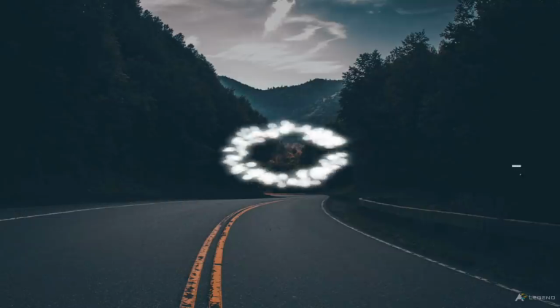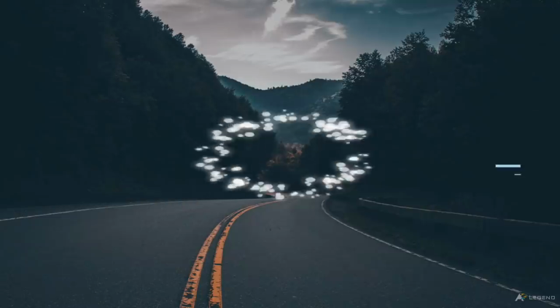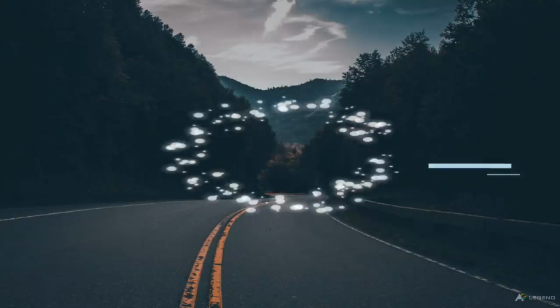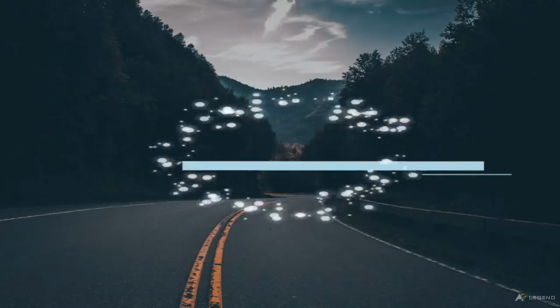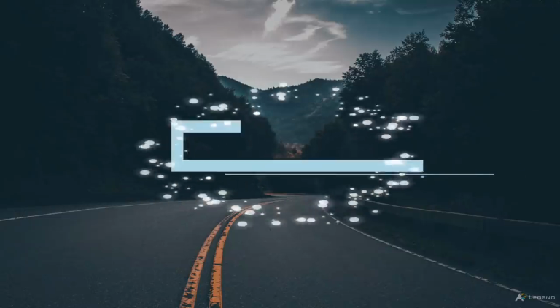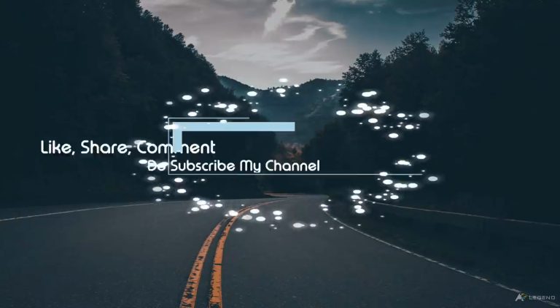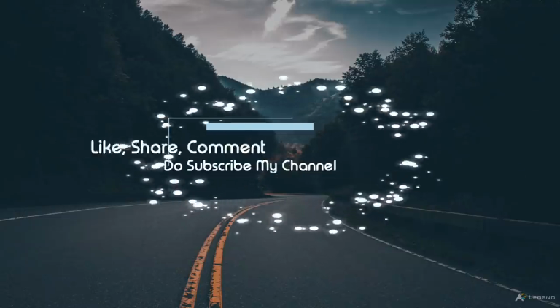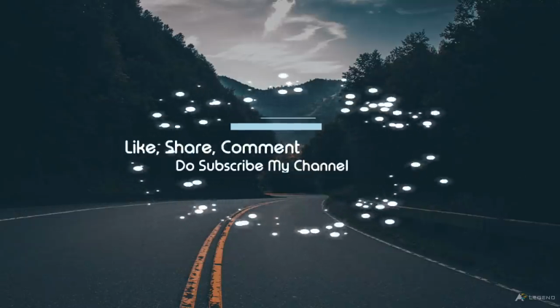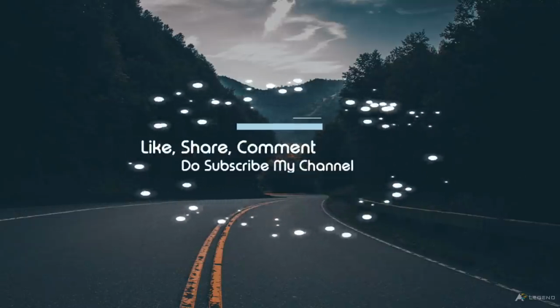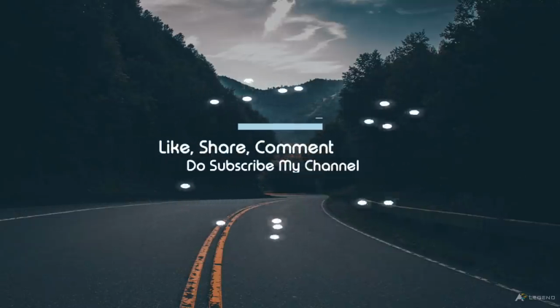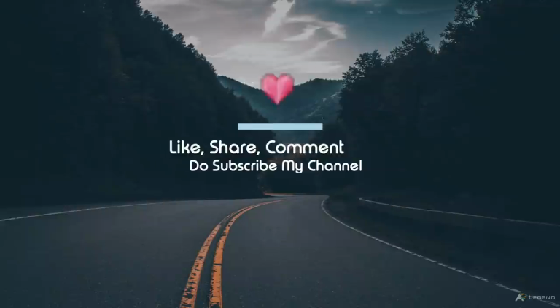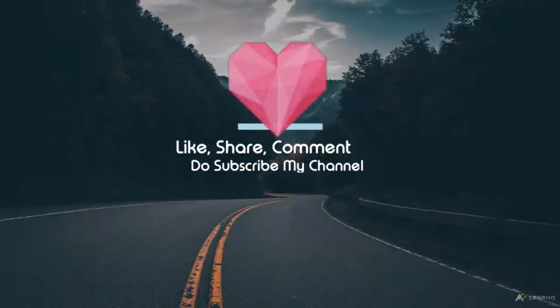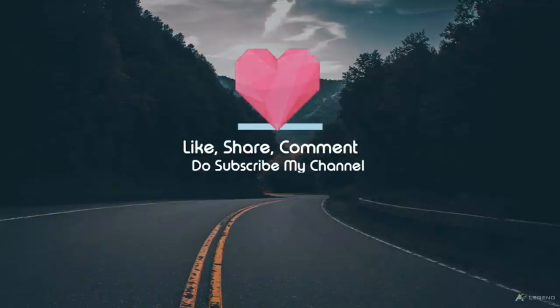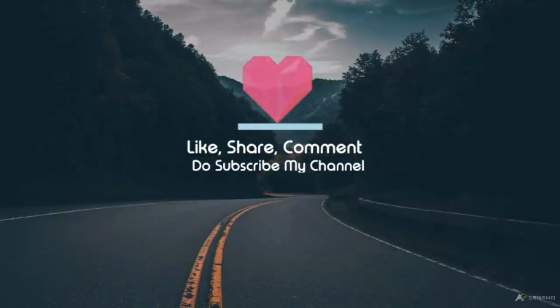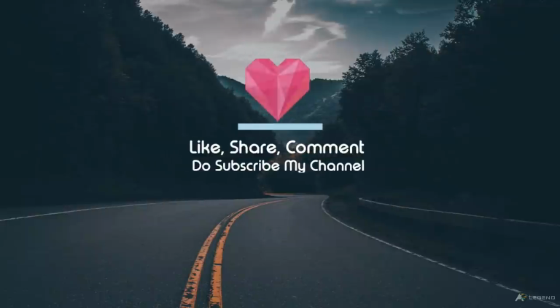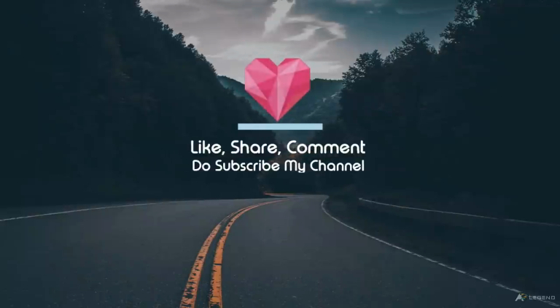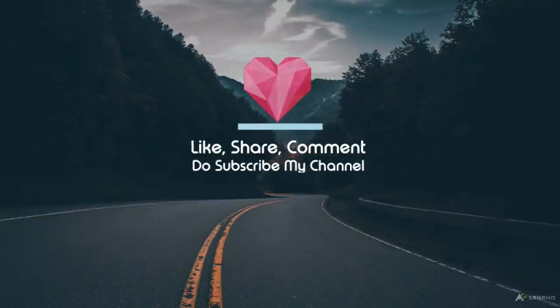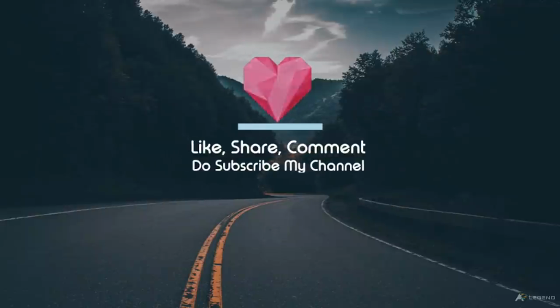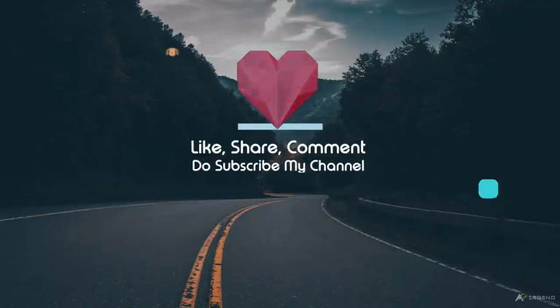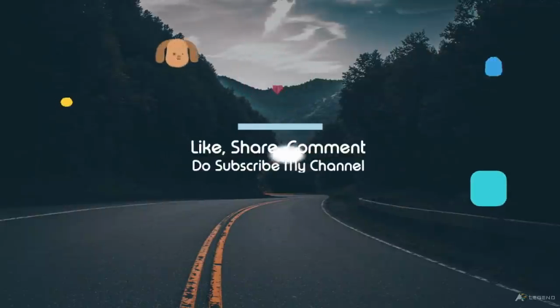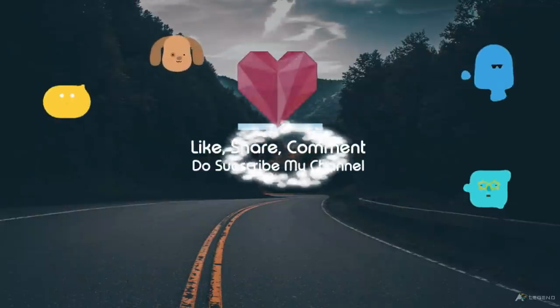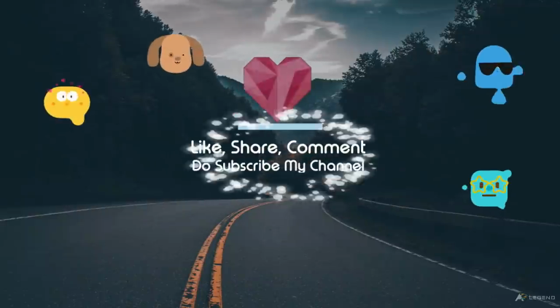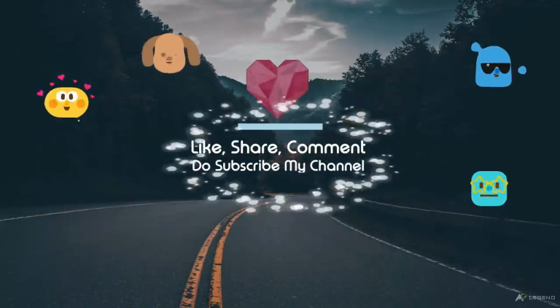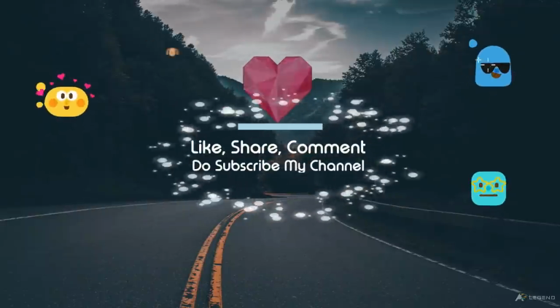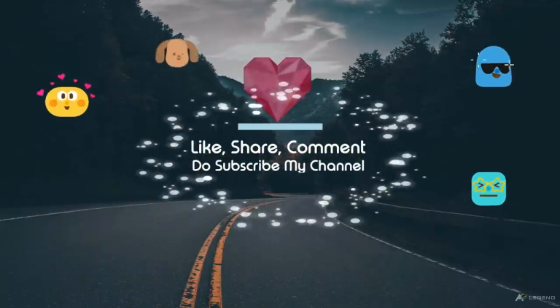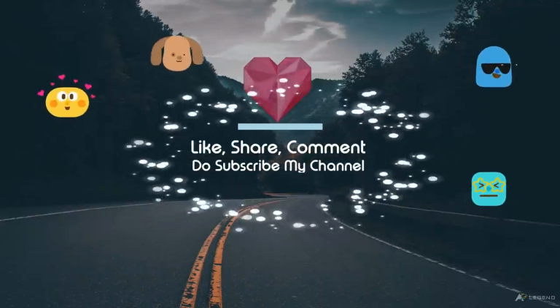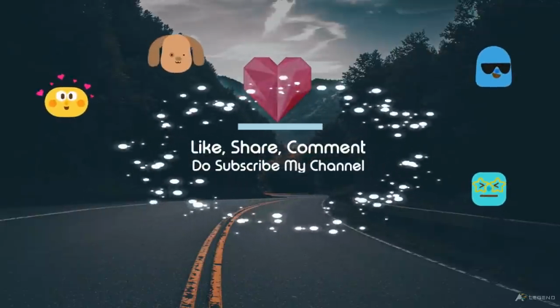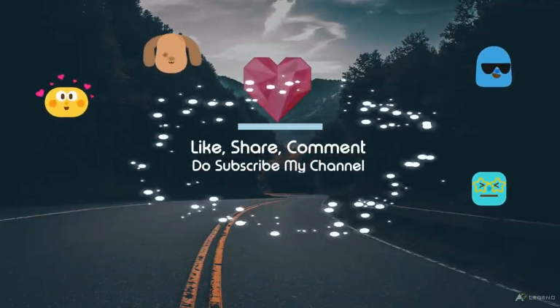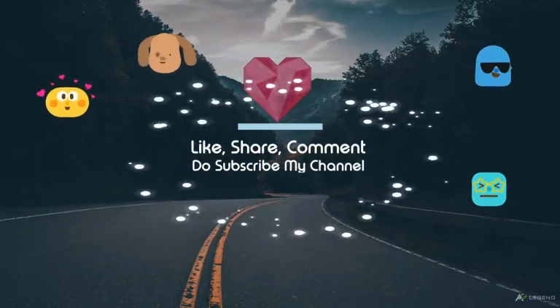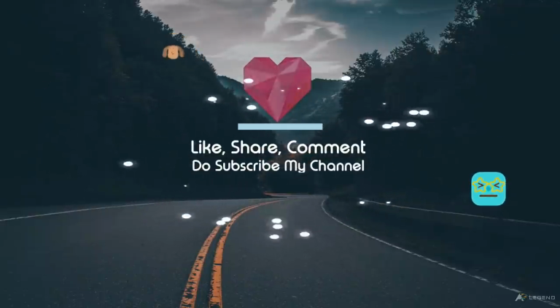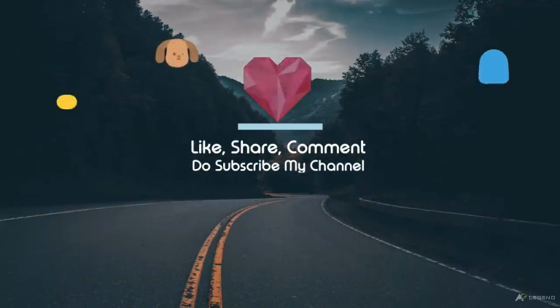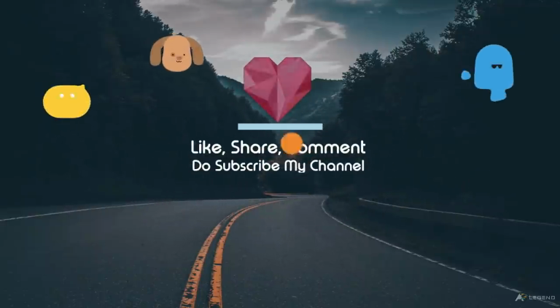Please like, share, comment, and do subscribe. And don't forget to click the bell icon.